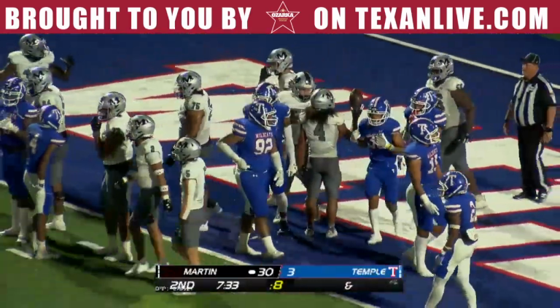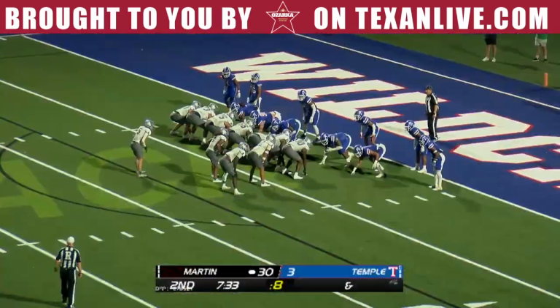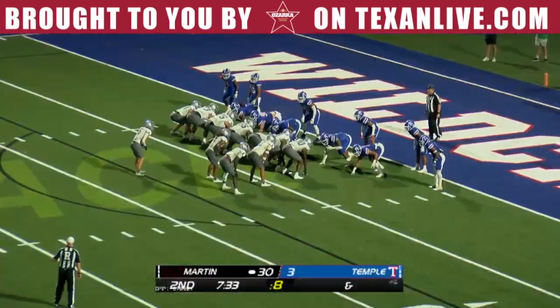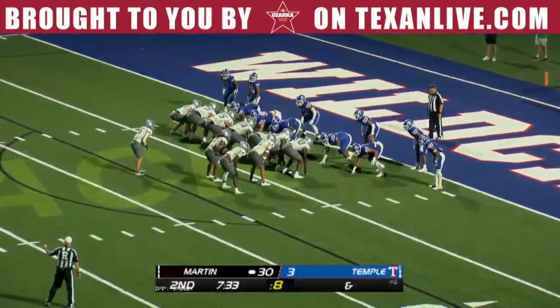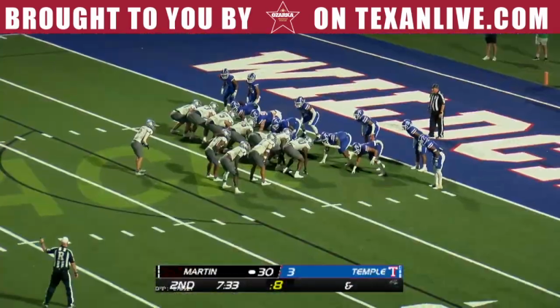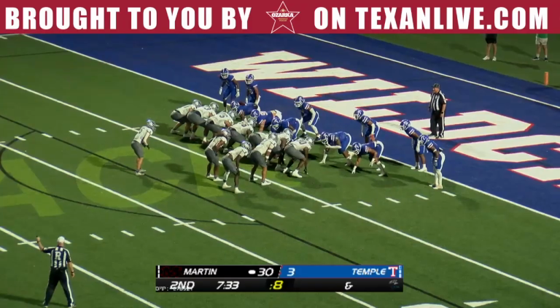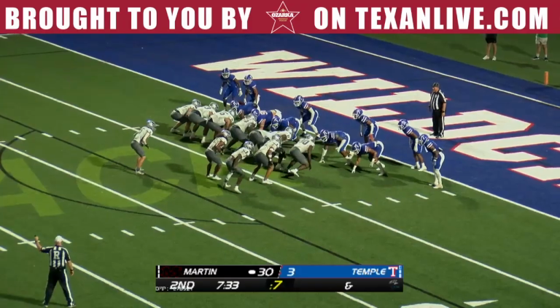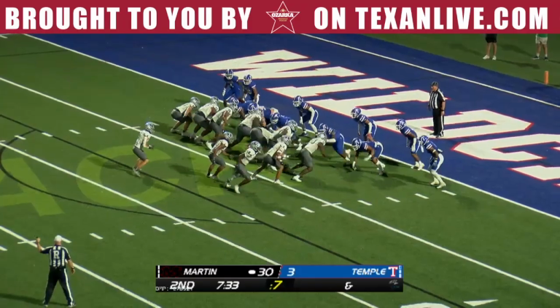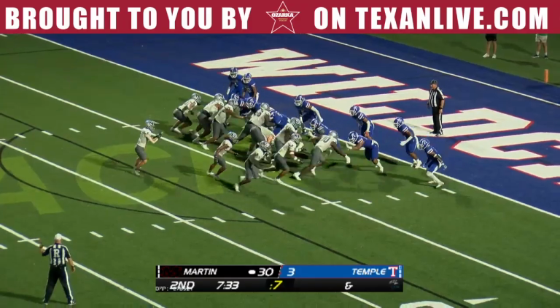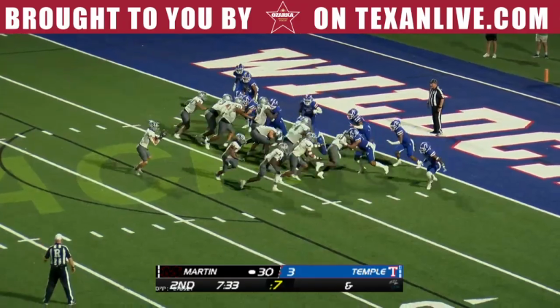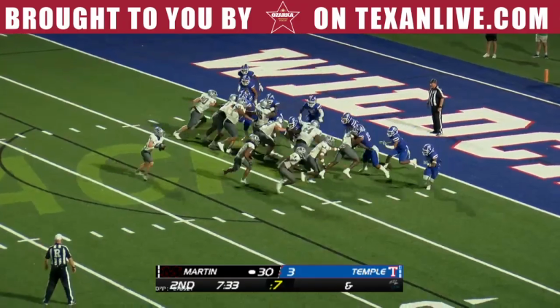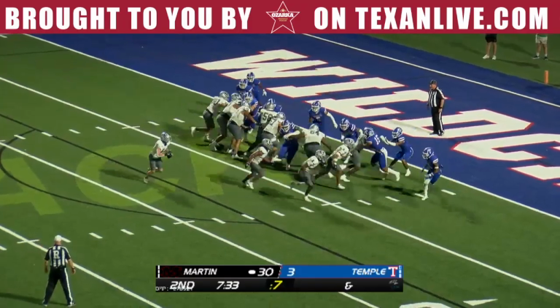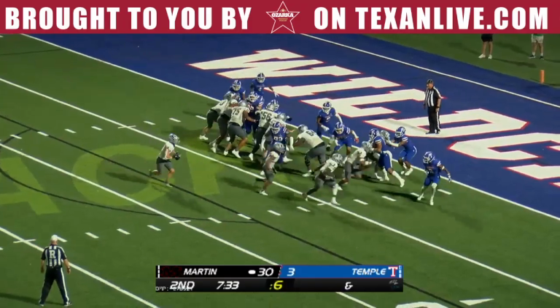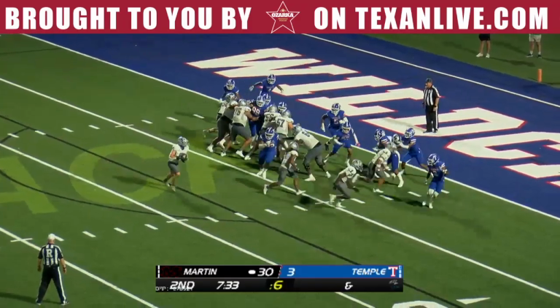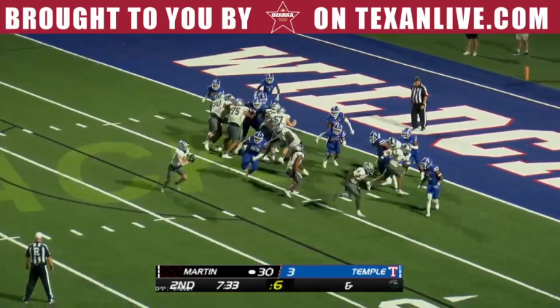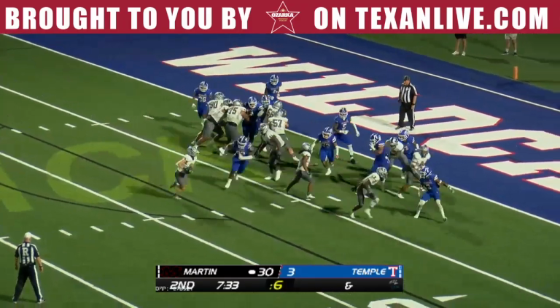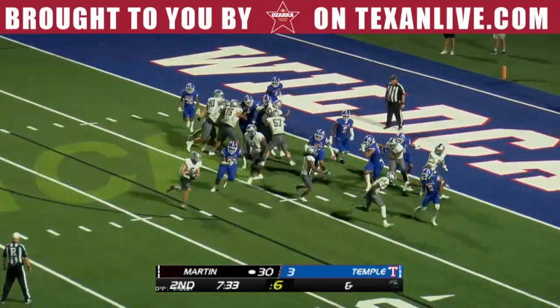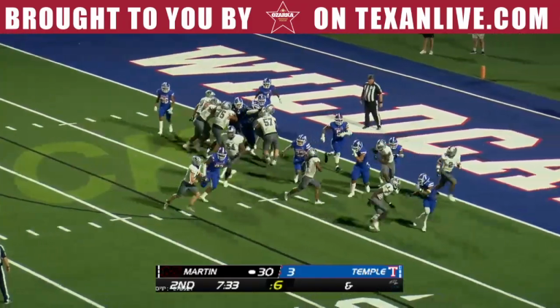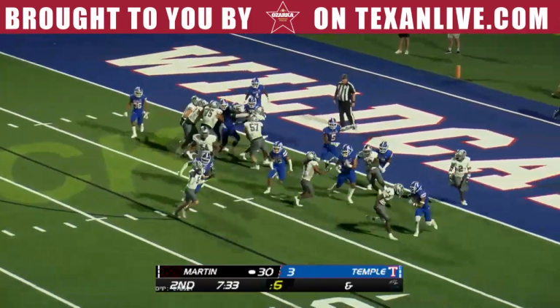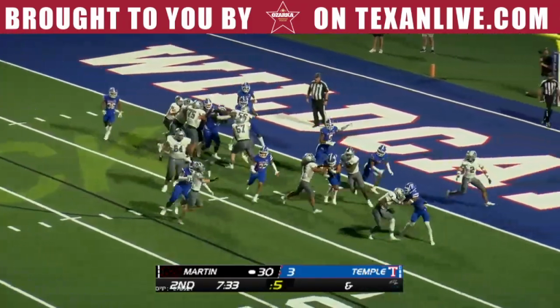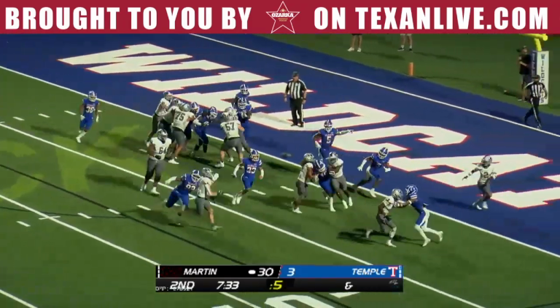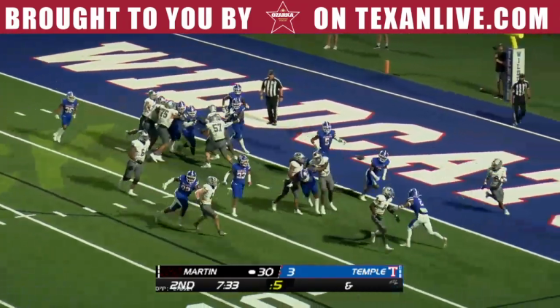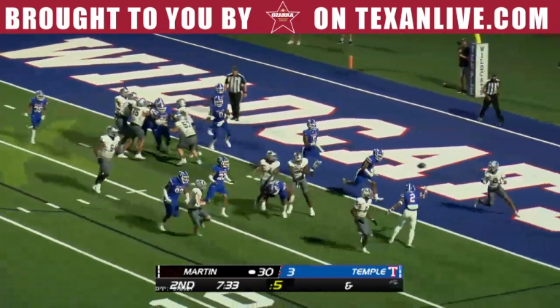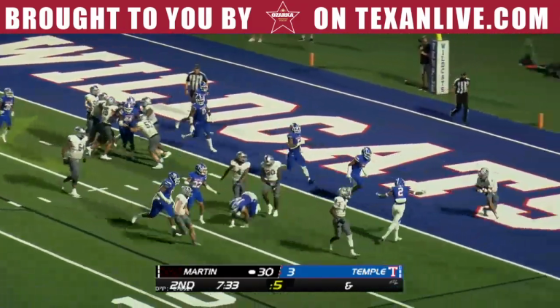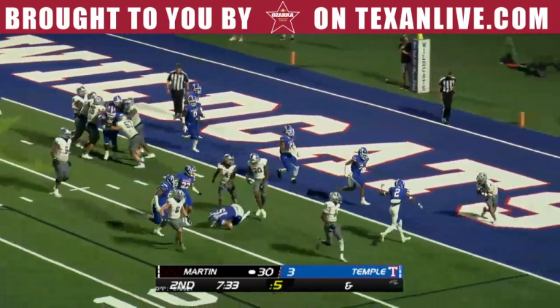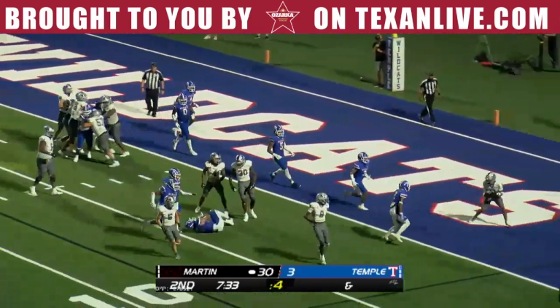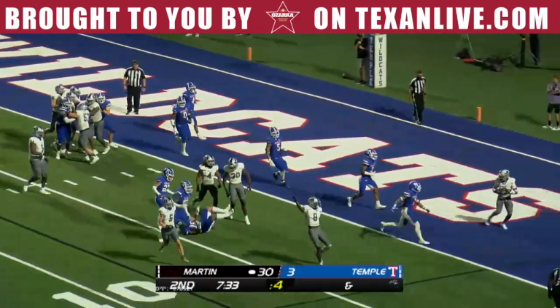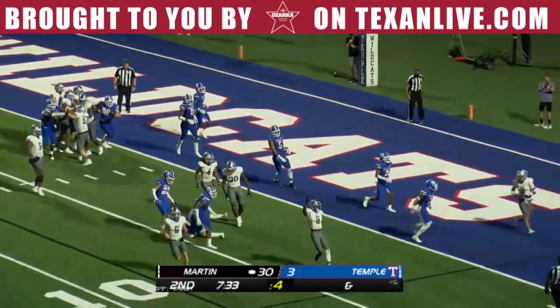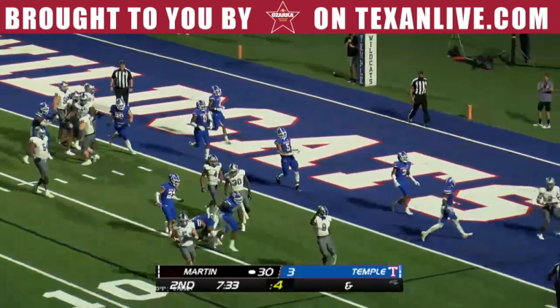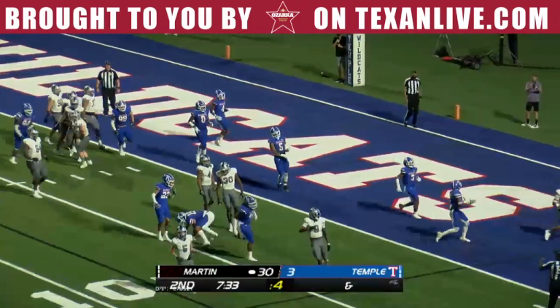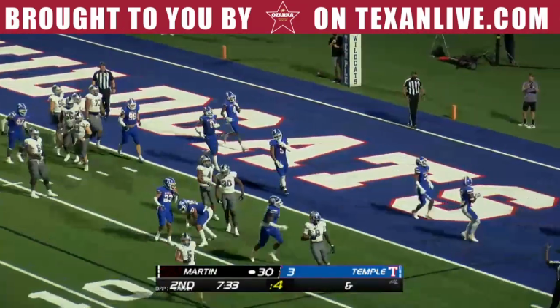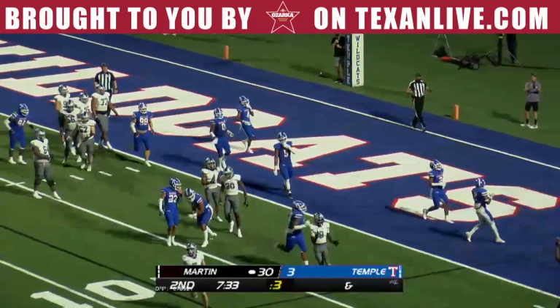Back to the Wagger, throws it to the end zone — complete. Two-point conversion is good.